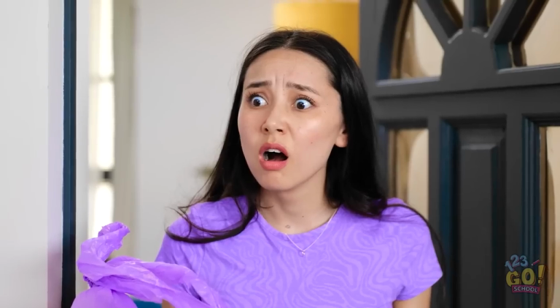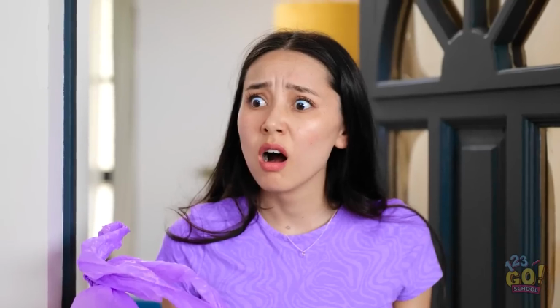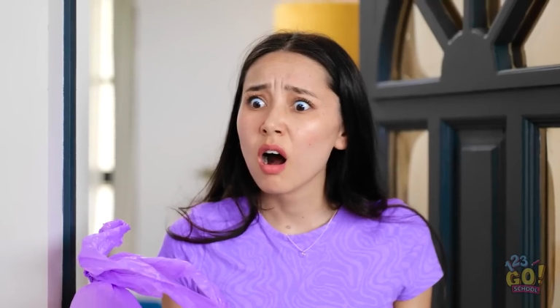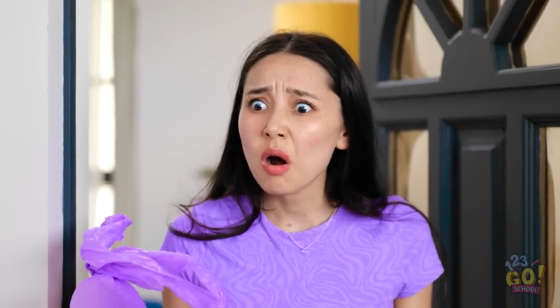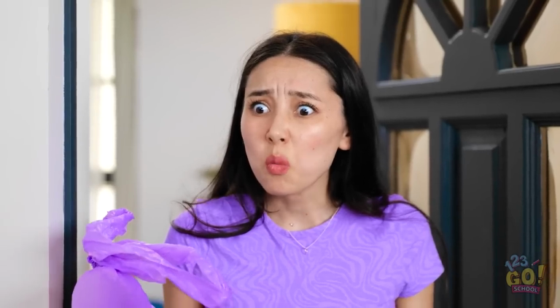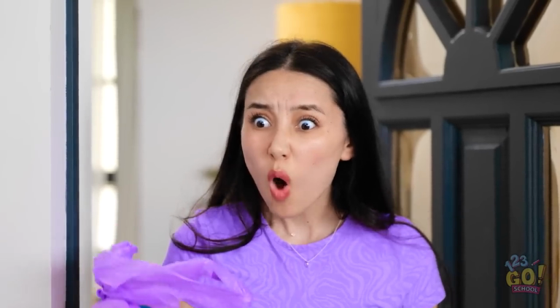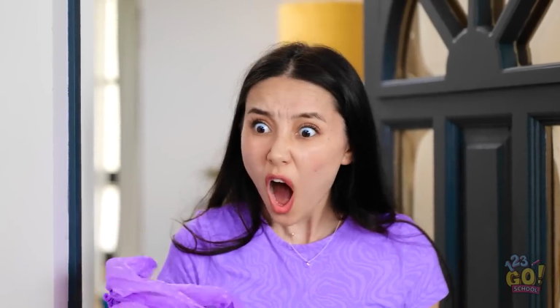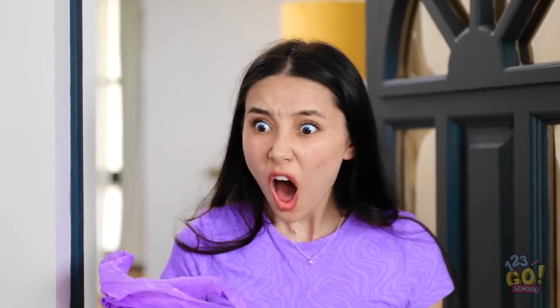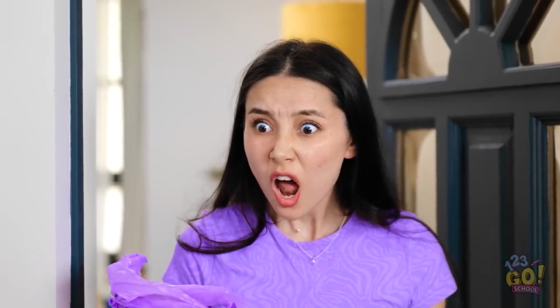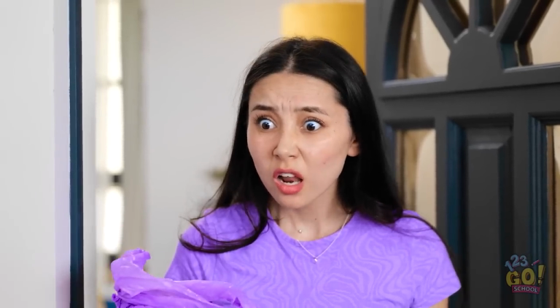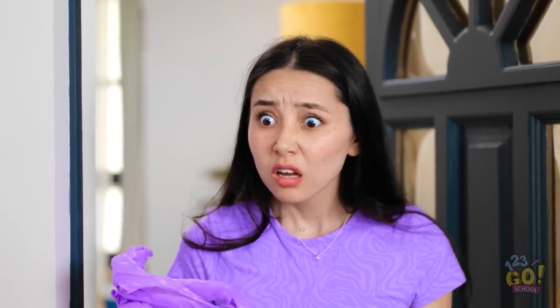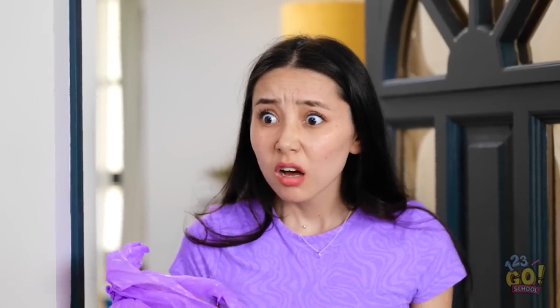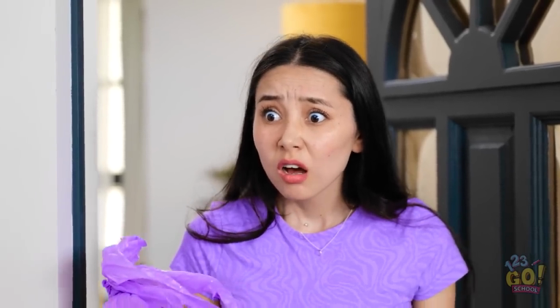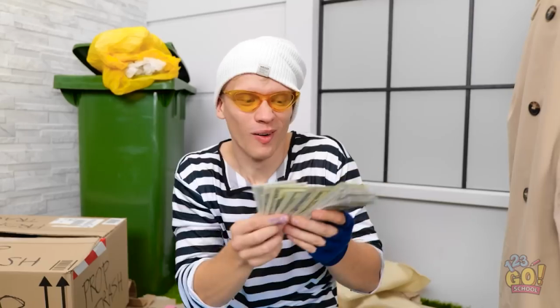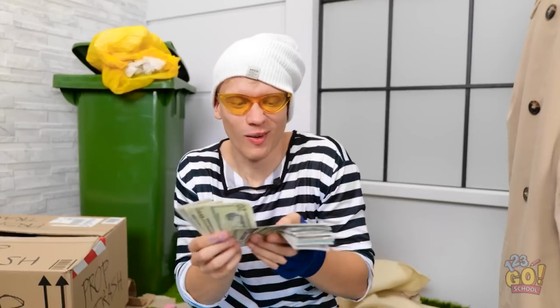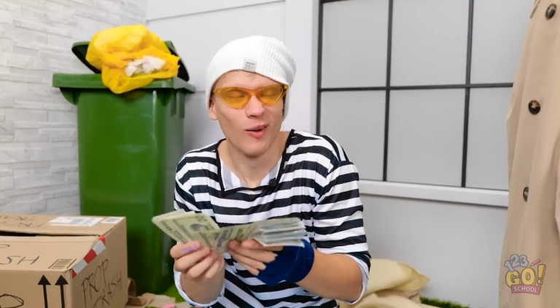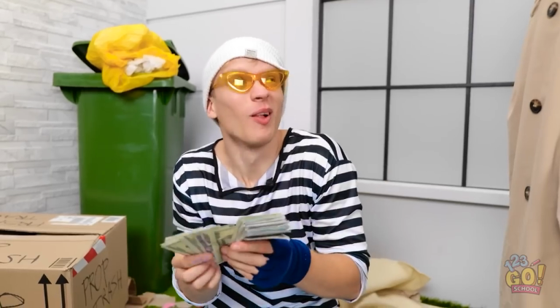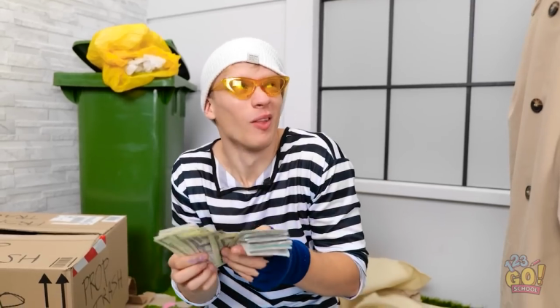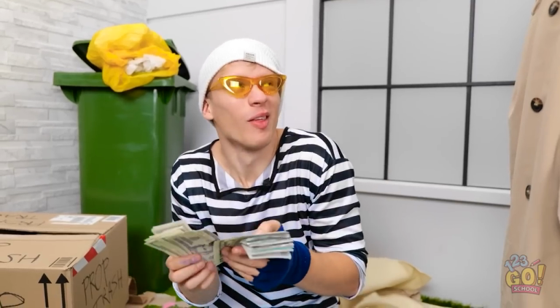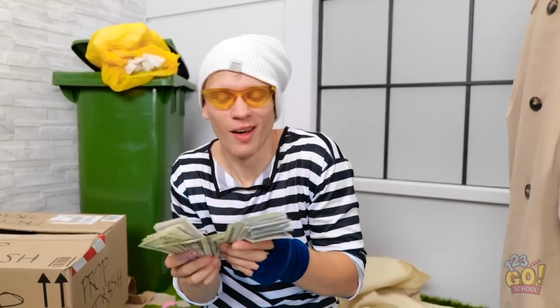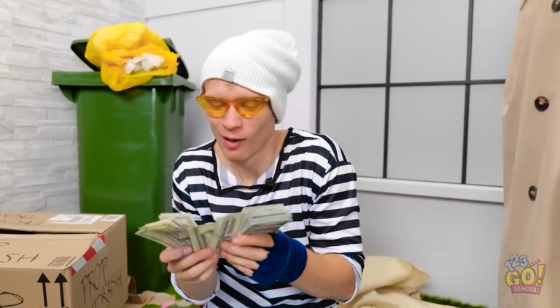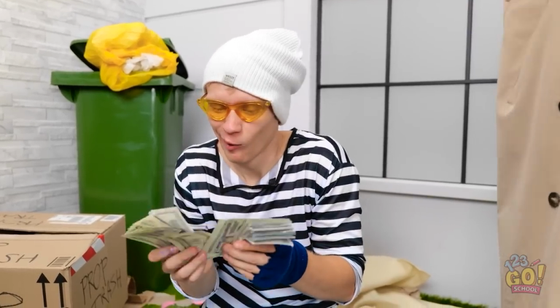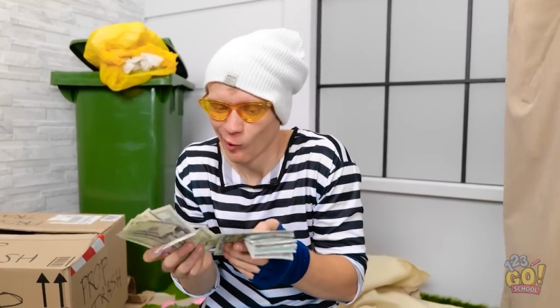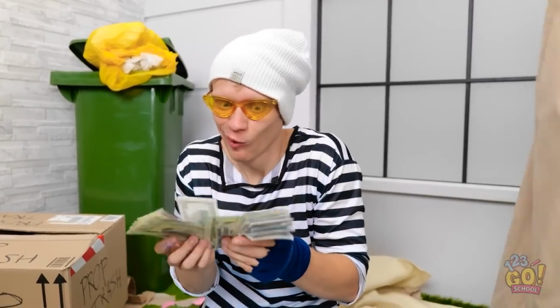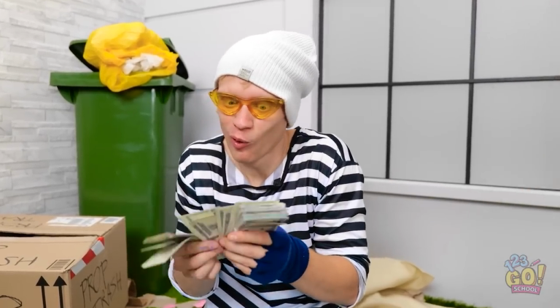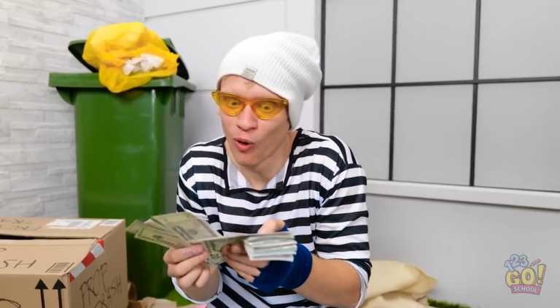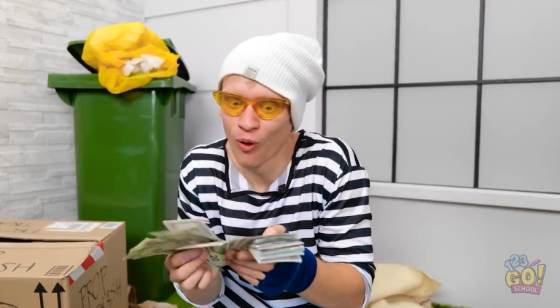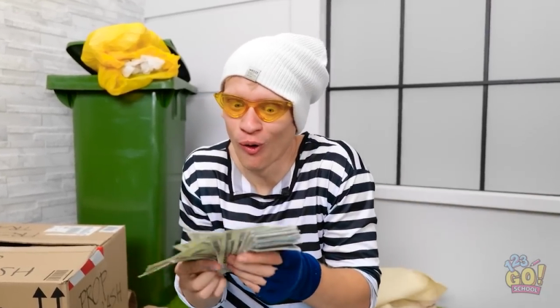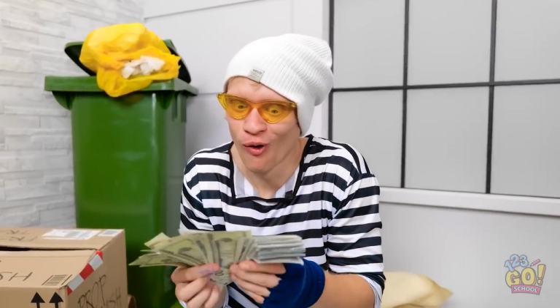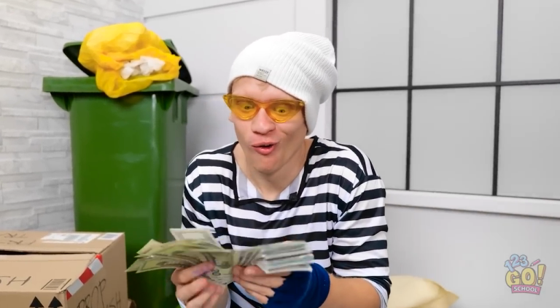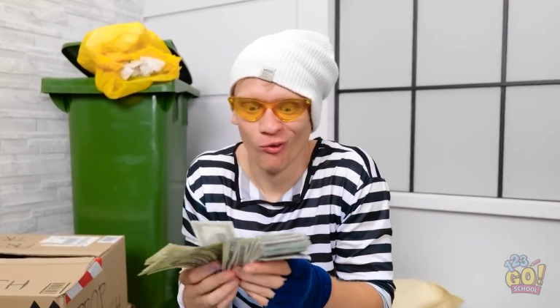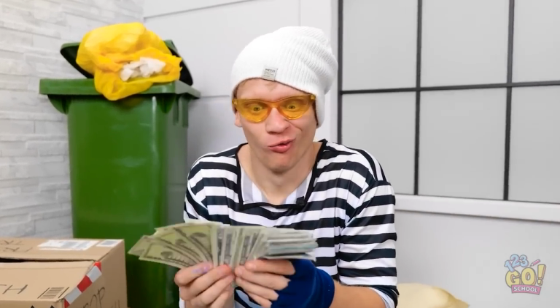But that's my painting! Ignore her. Wow, I'm rich.